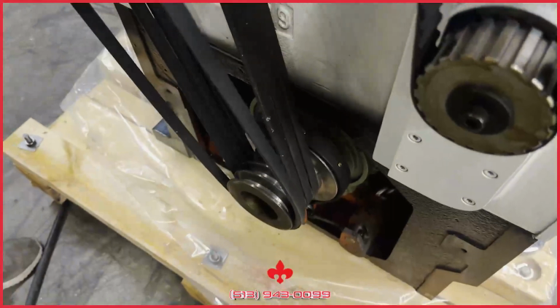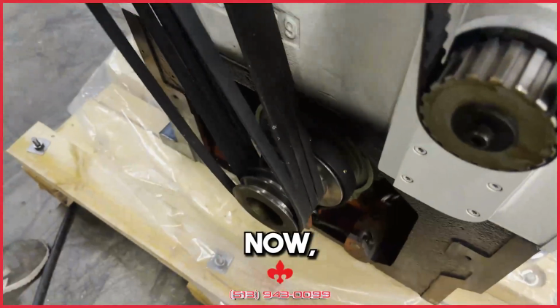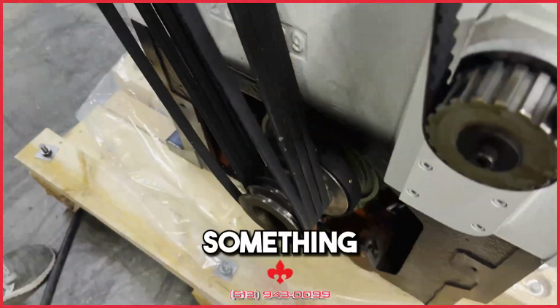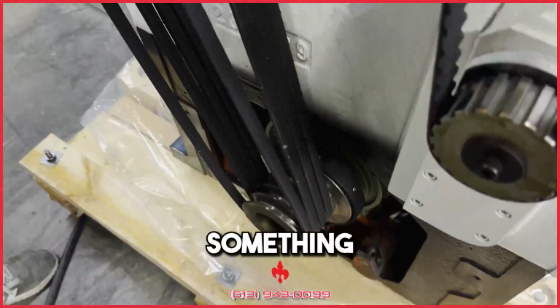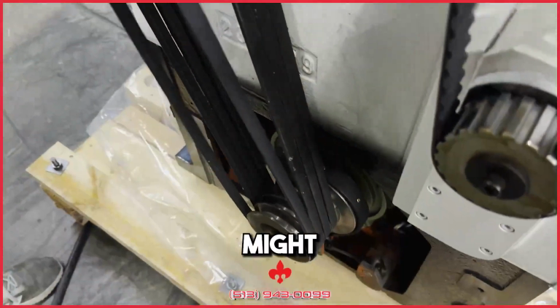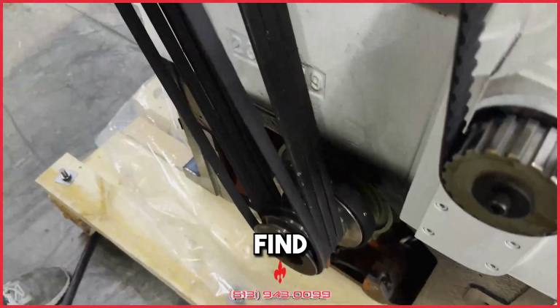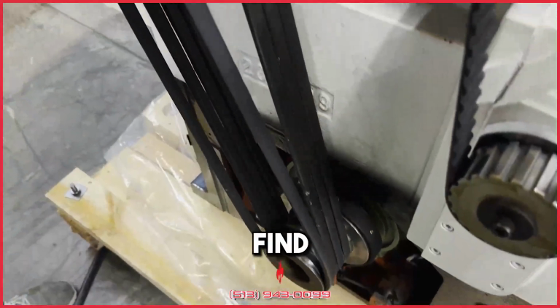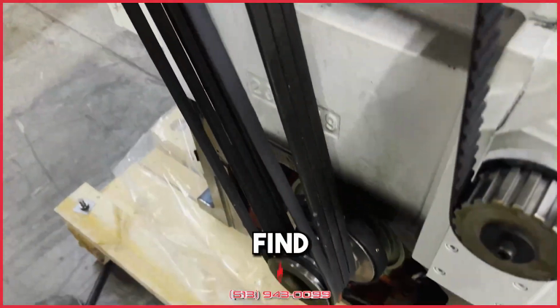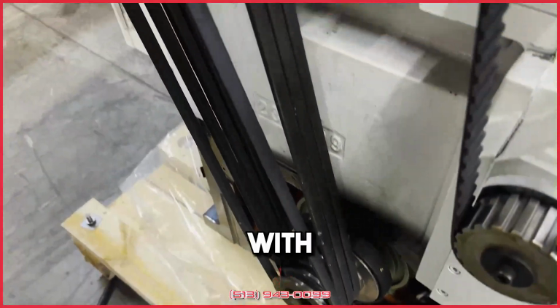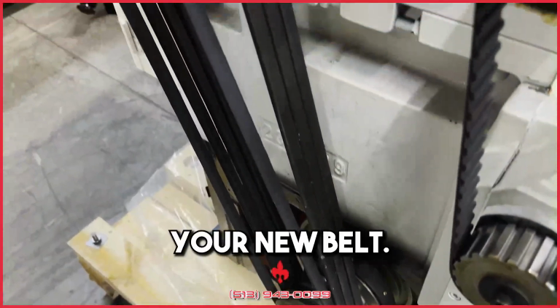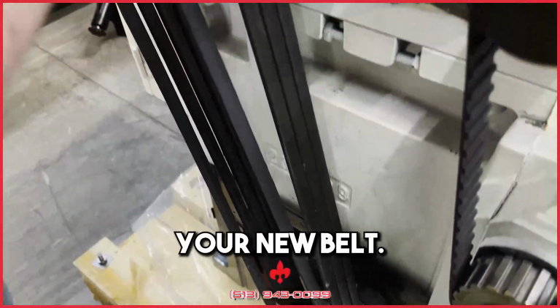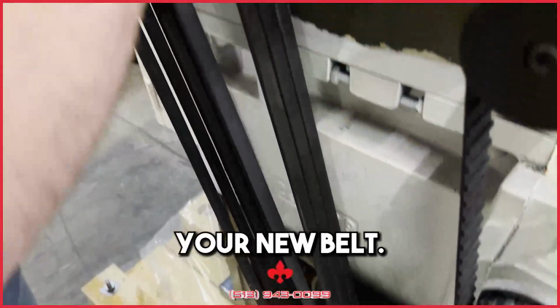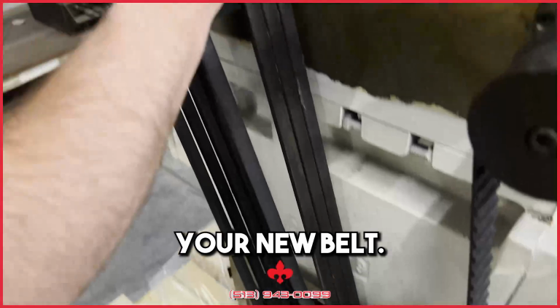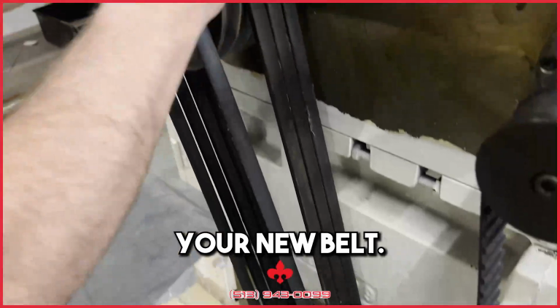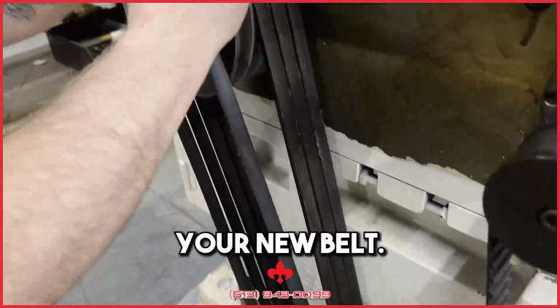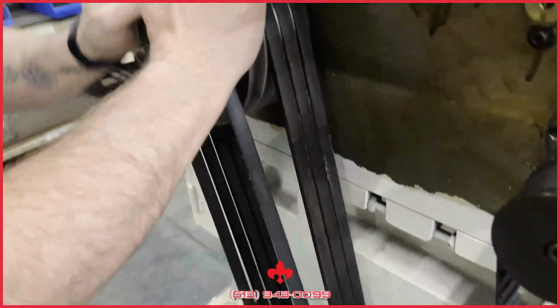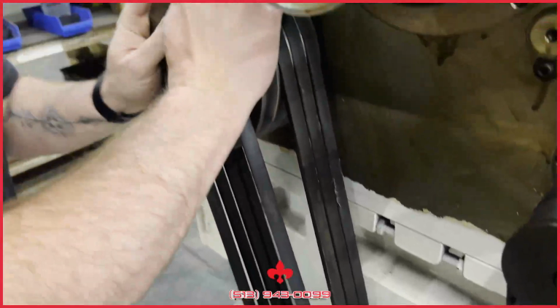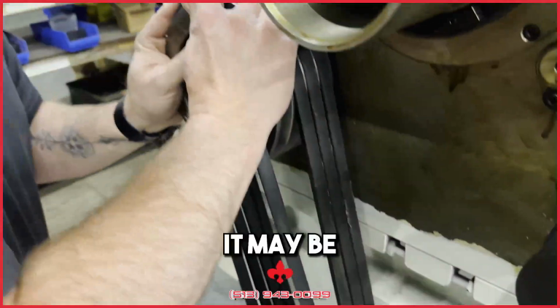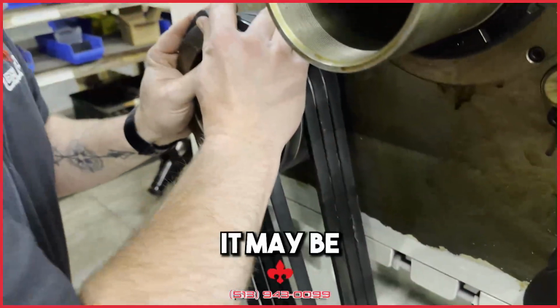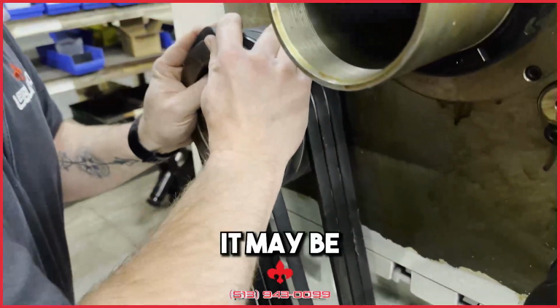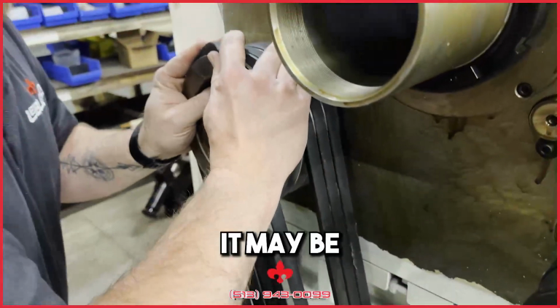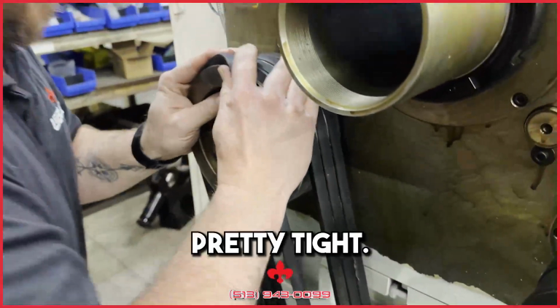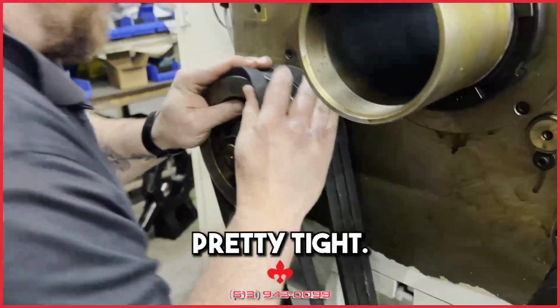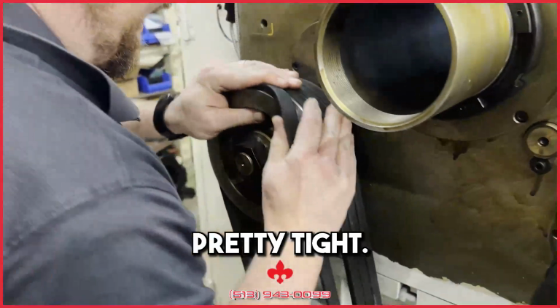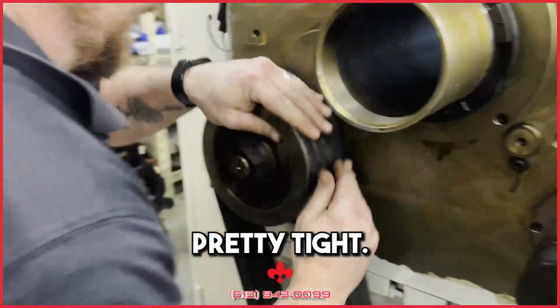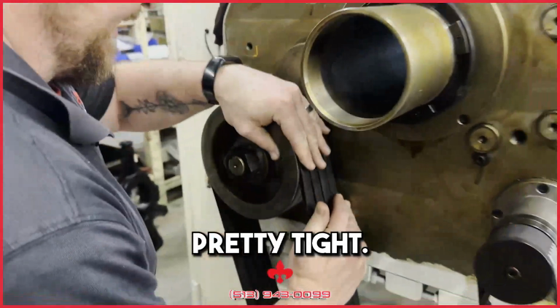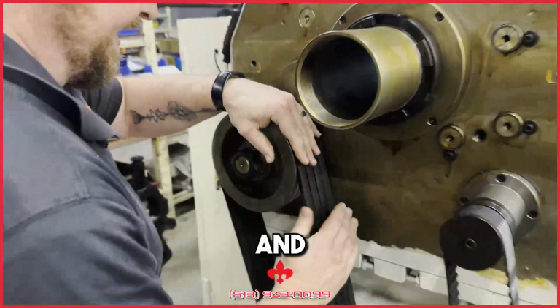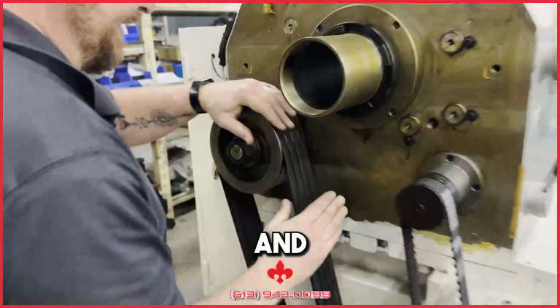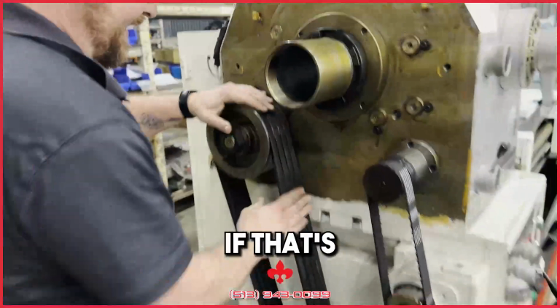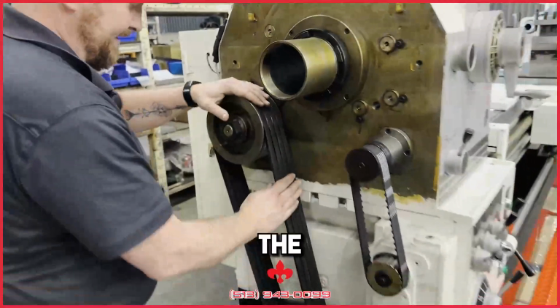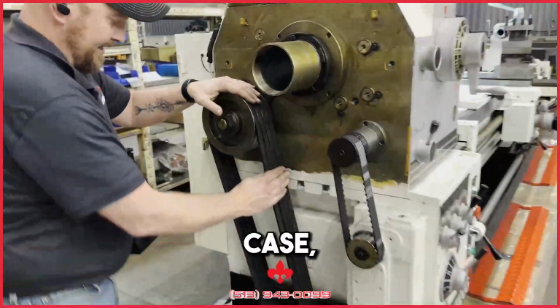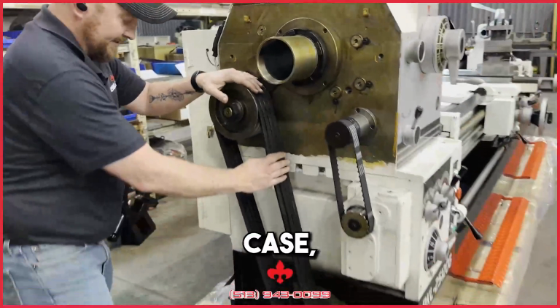Now, something you might find is with your new belt, it may be pretty tight. And if that's the case, on most lathes the motors are on a plate.